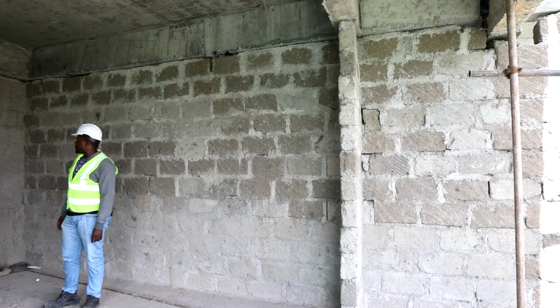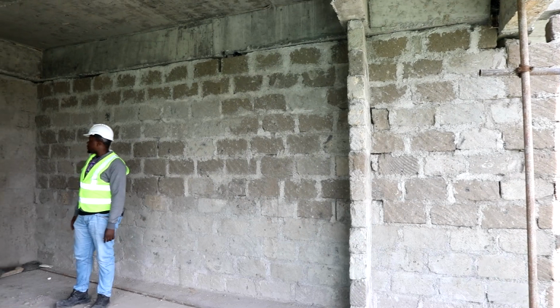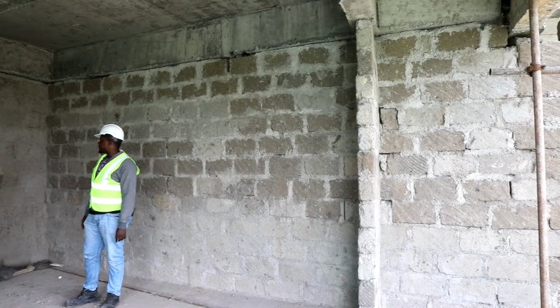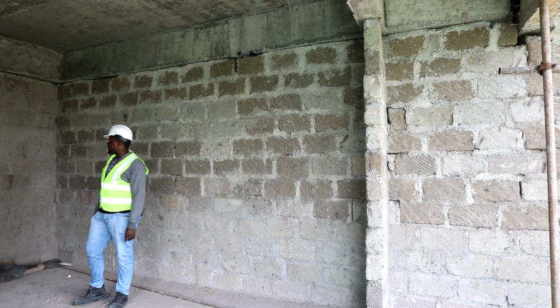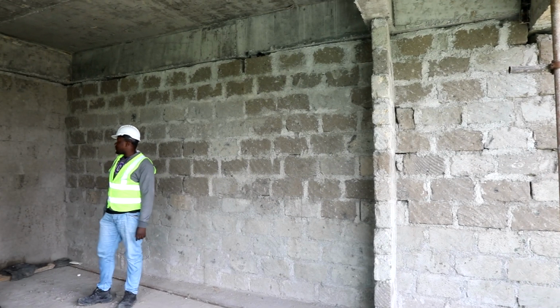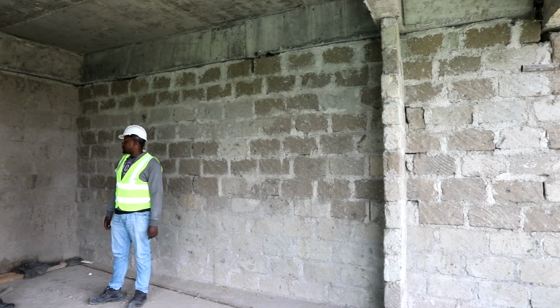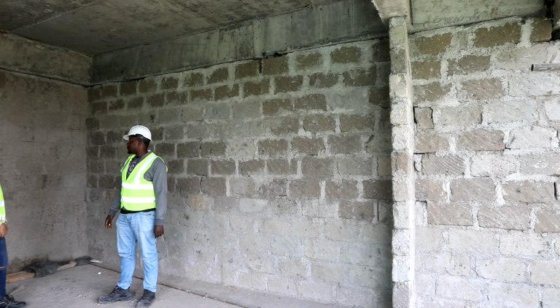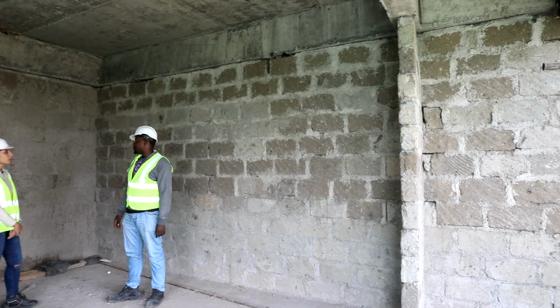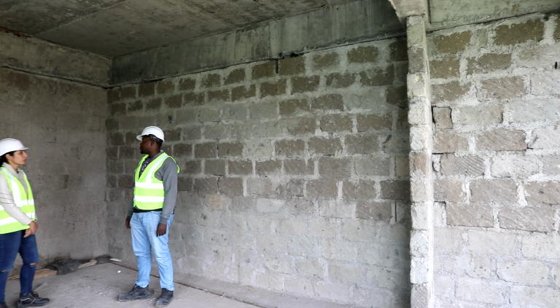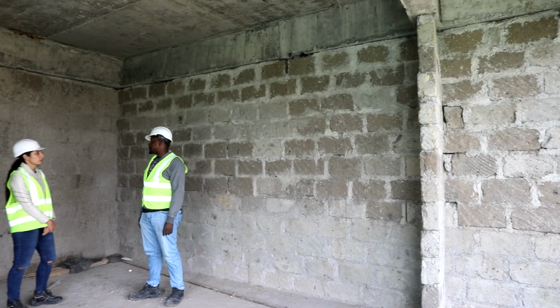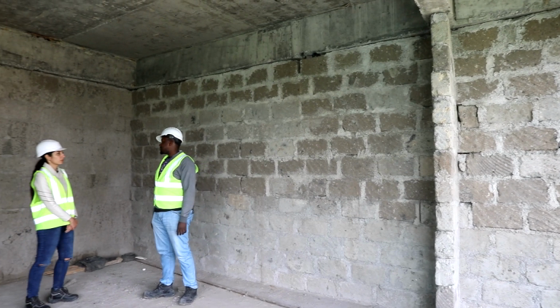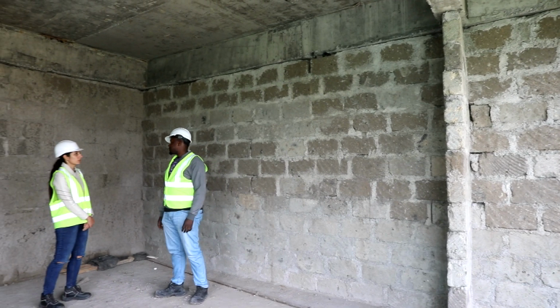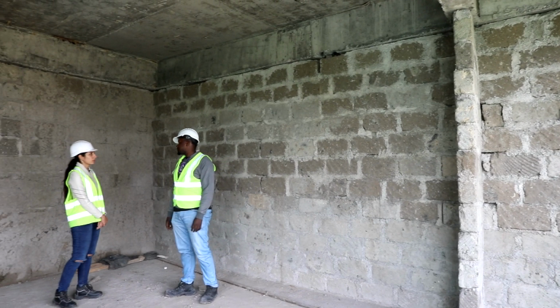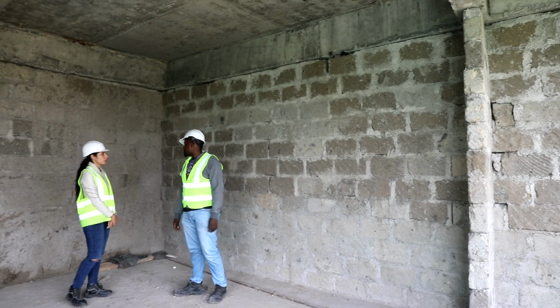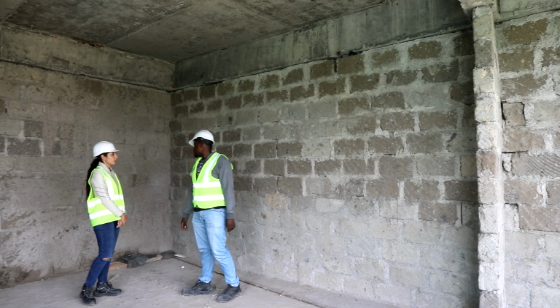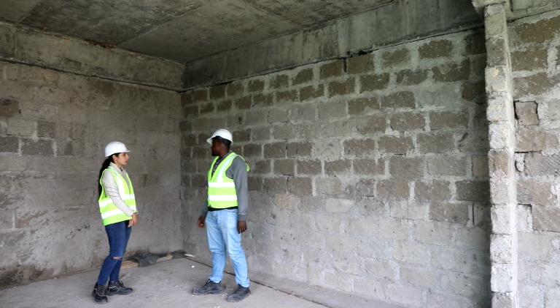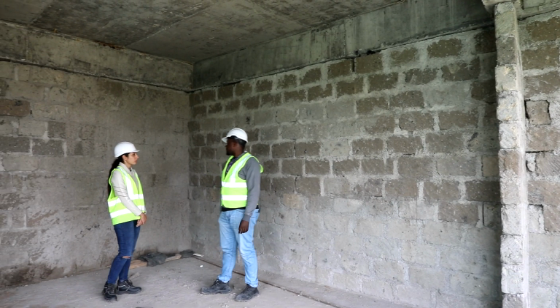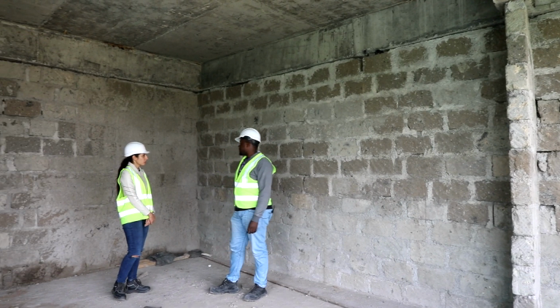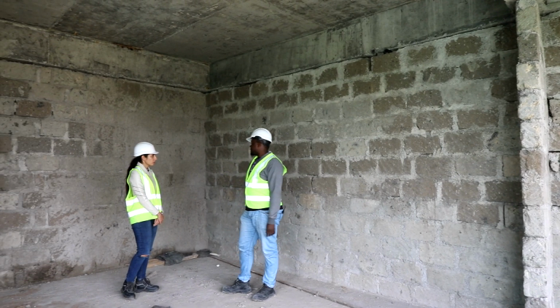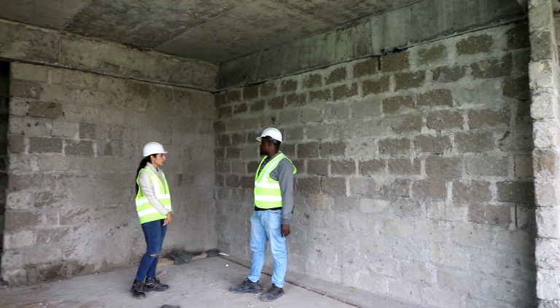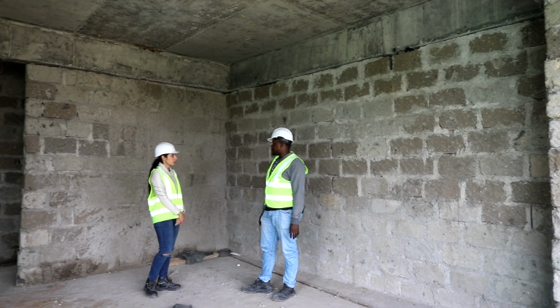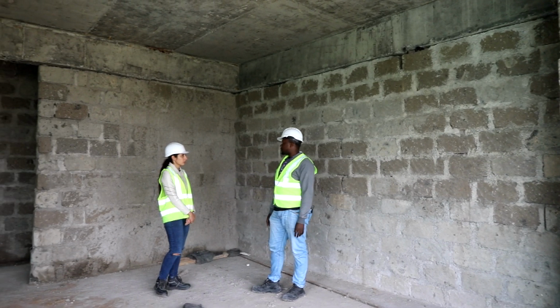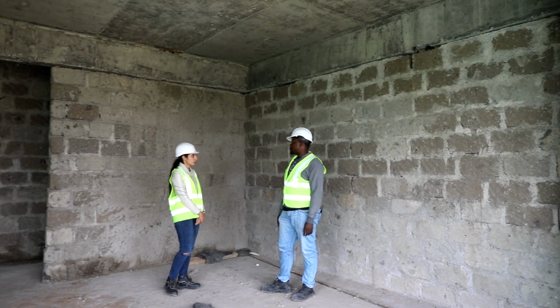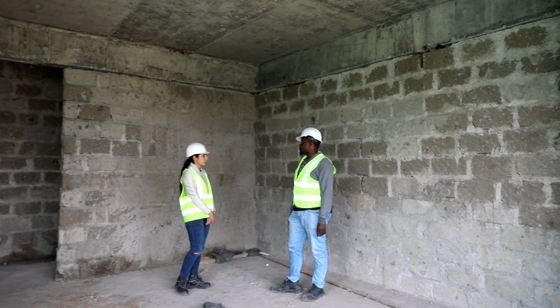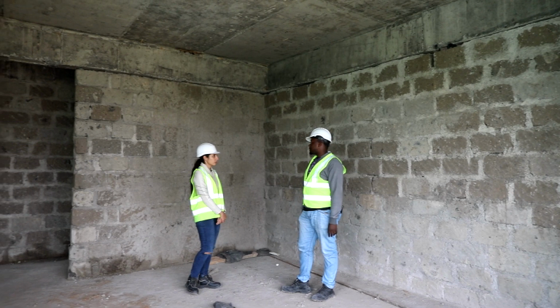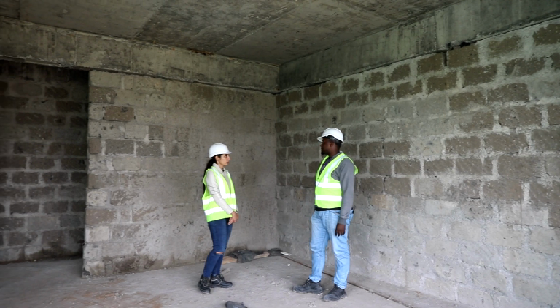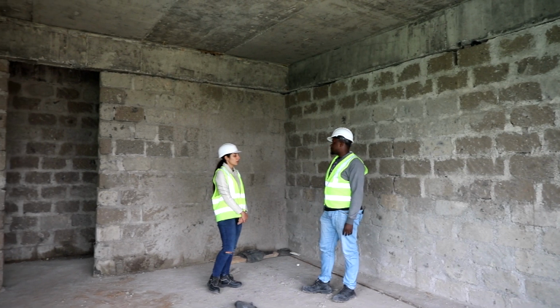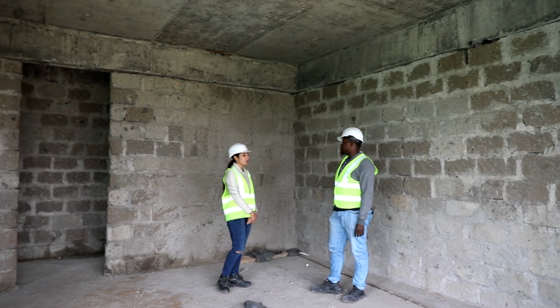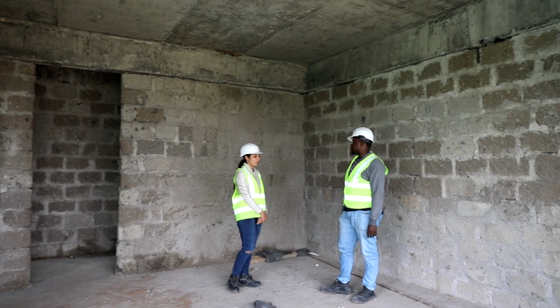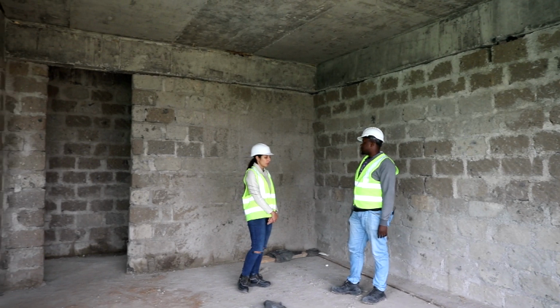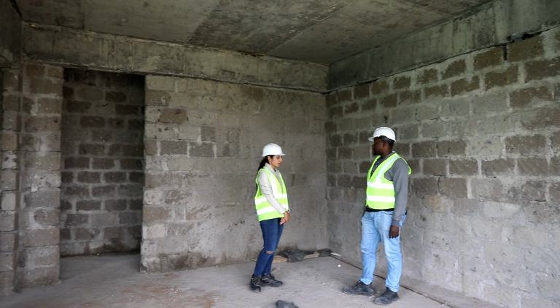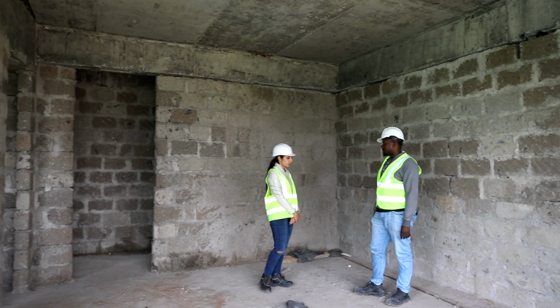Walling on the seventh floor, Block B, is 100% done on all the units.